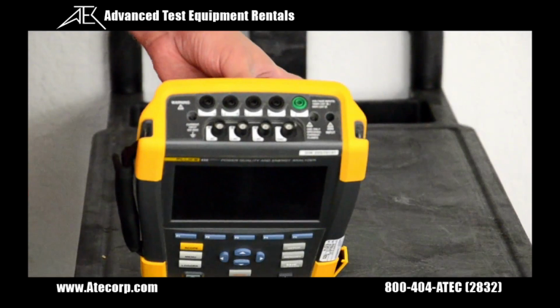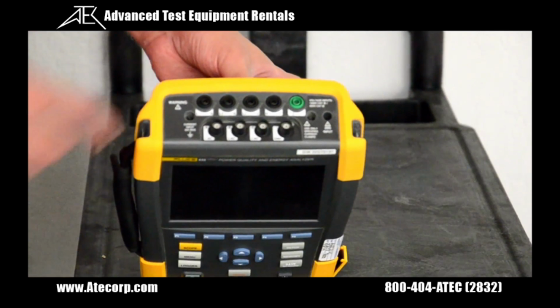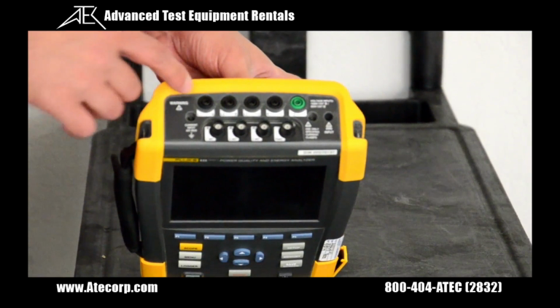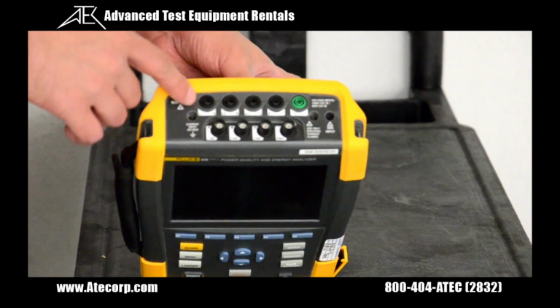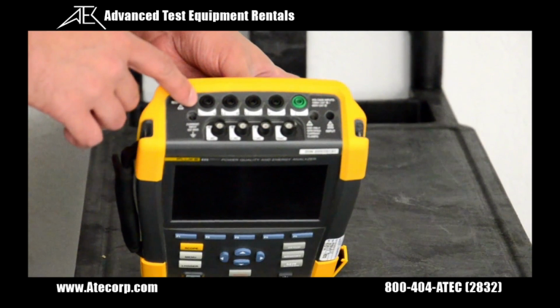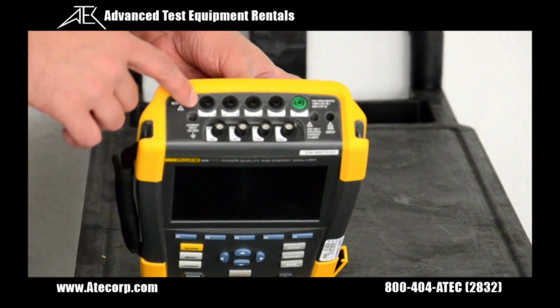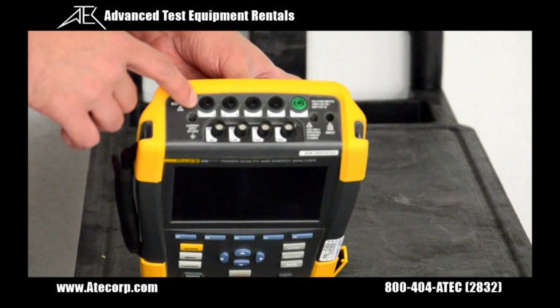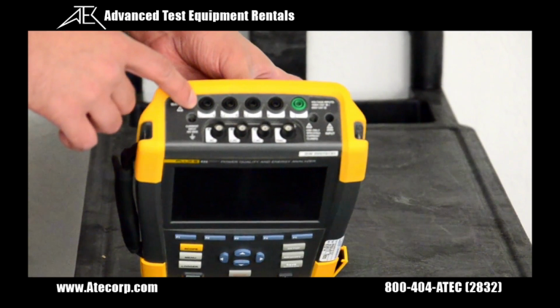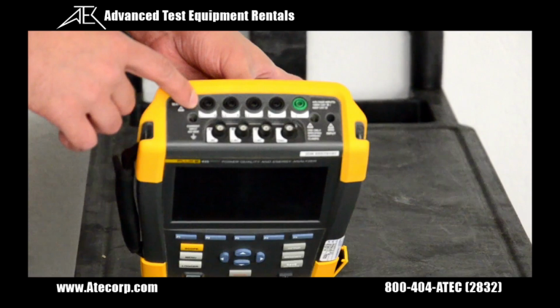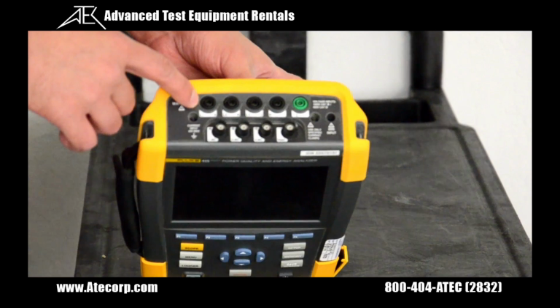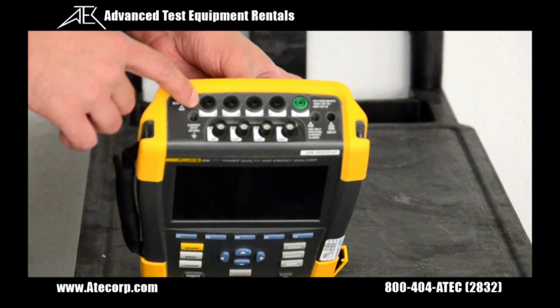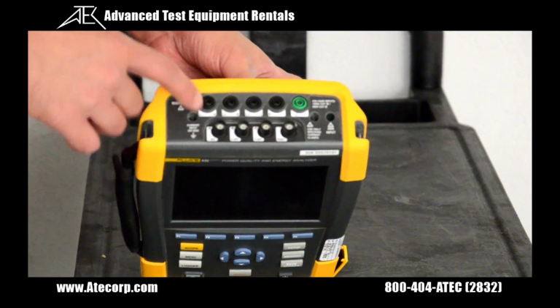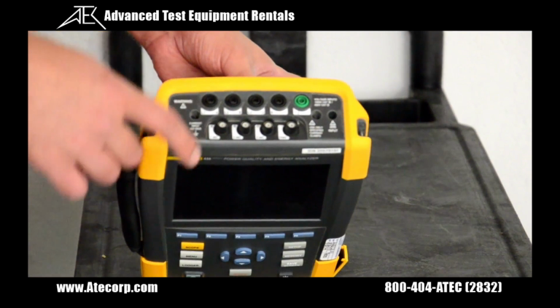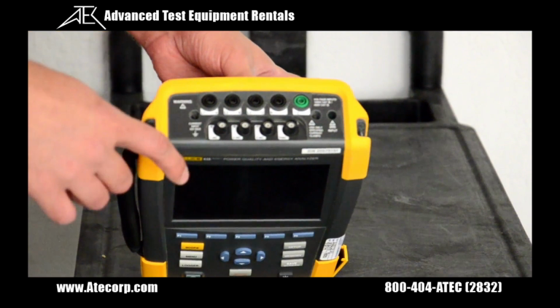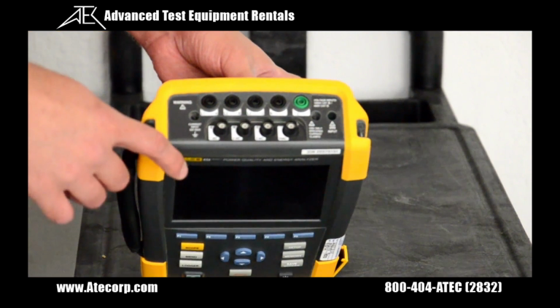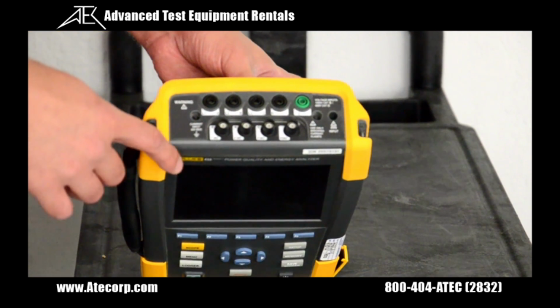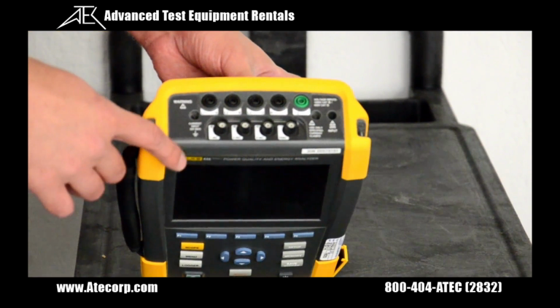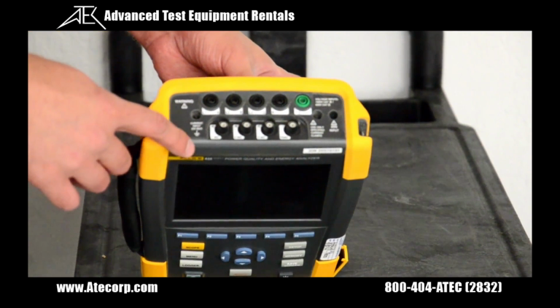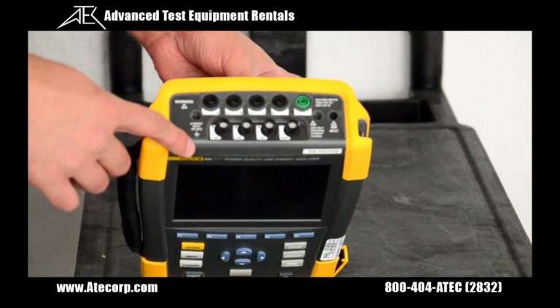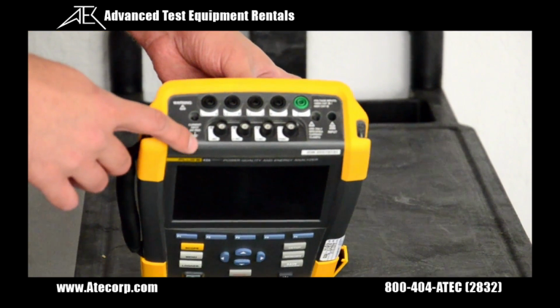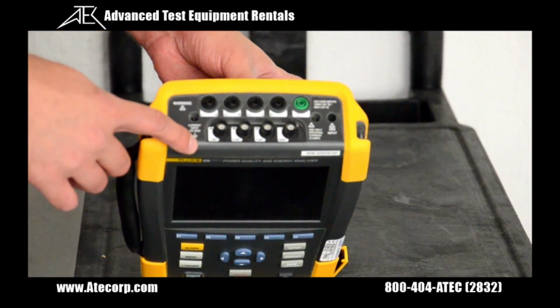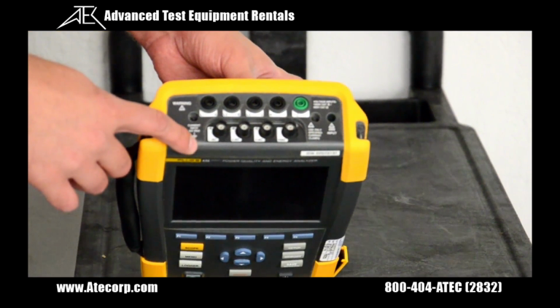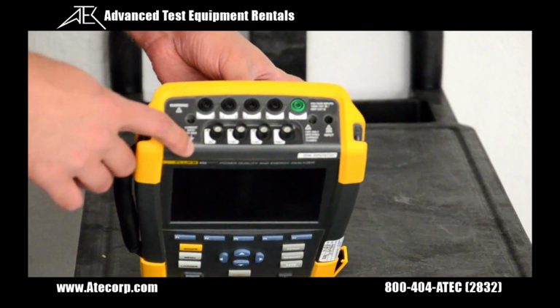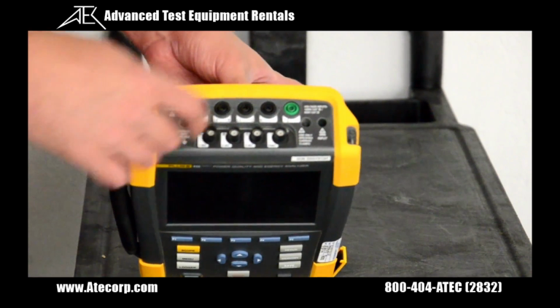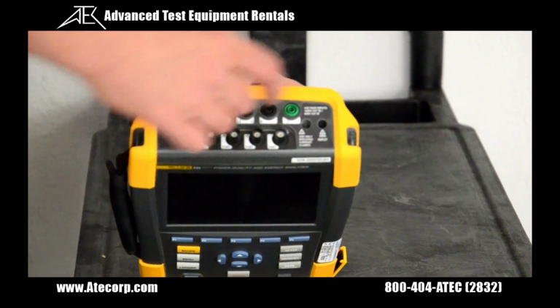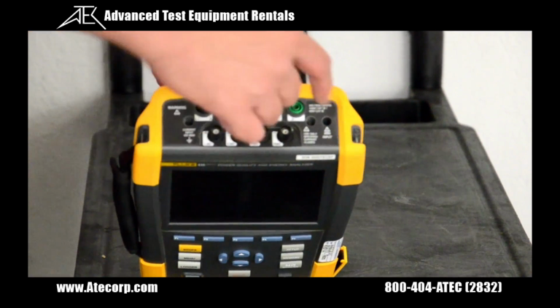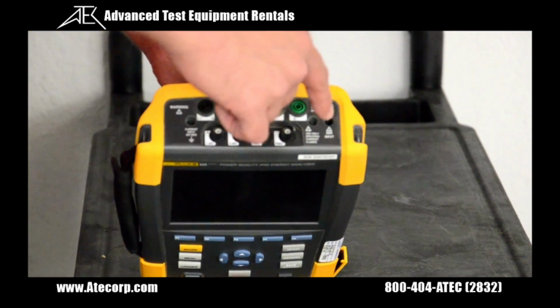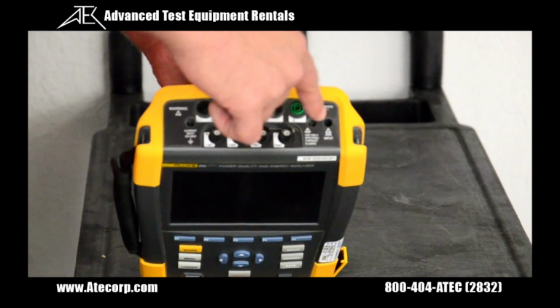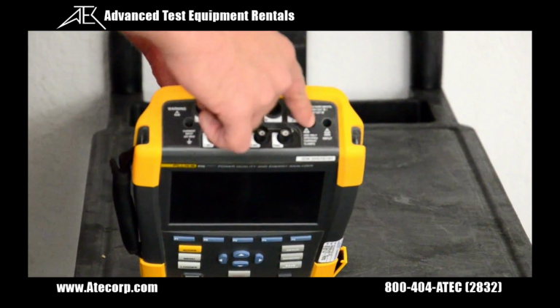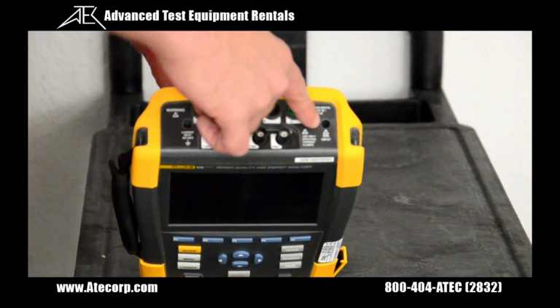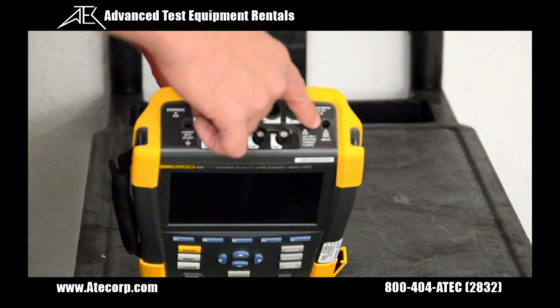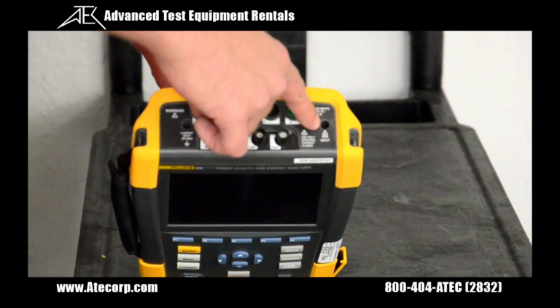This is where we connect our voltage leads, this is where we connect our current probes, and this is for the power input.